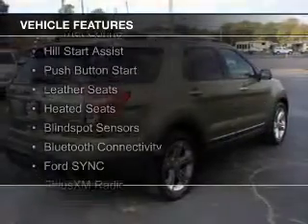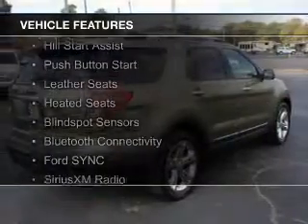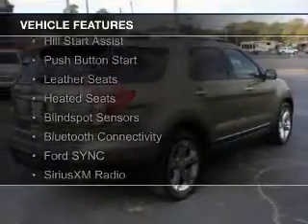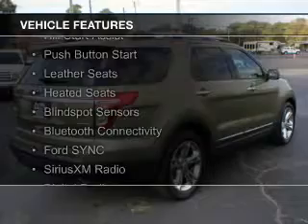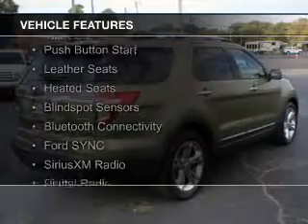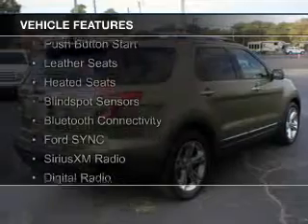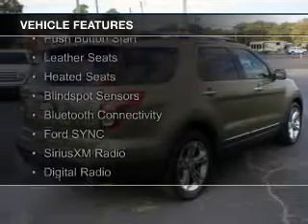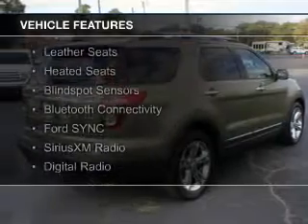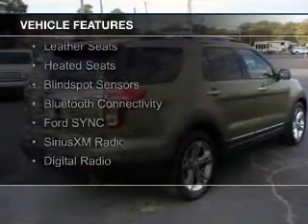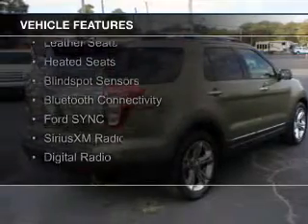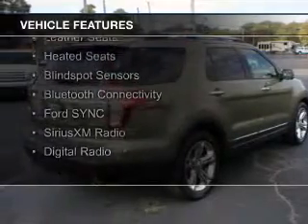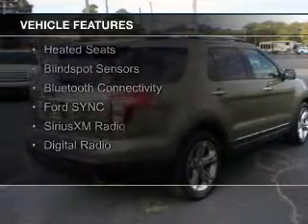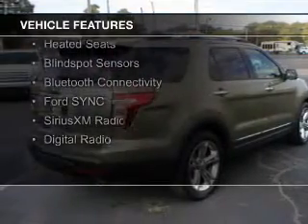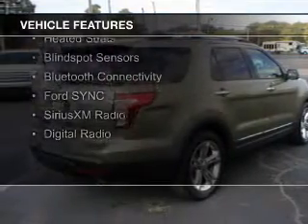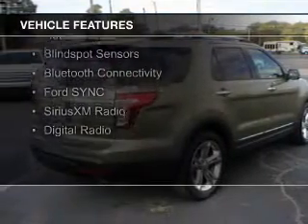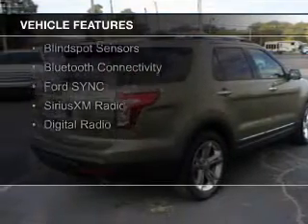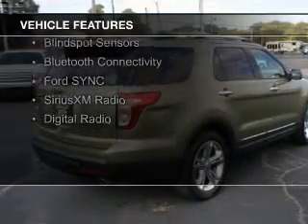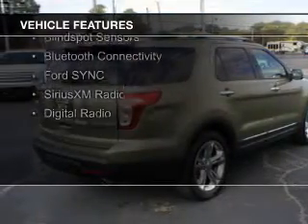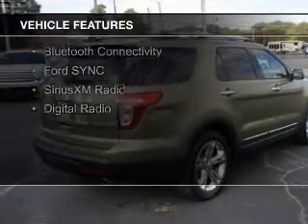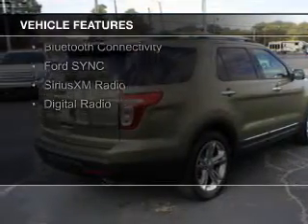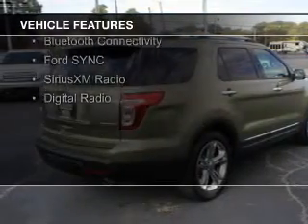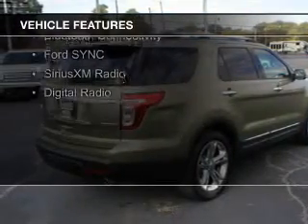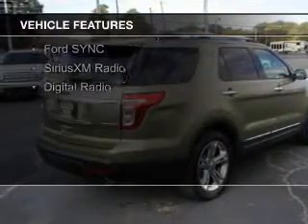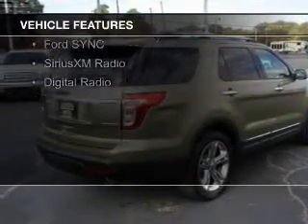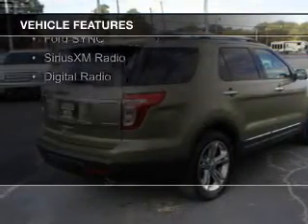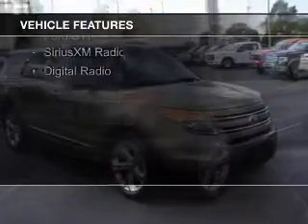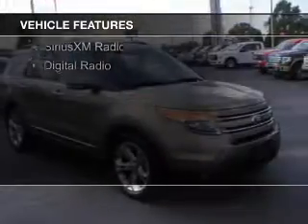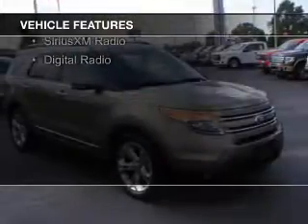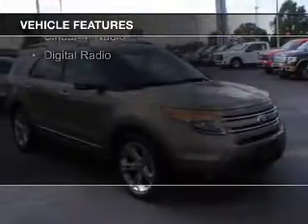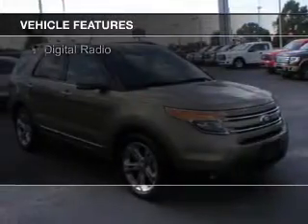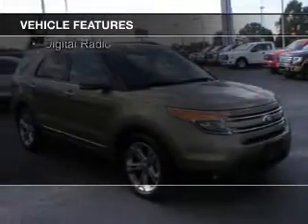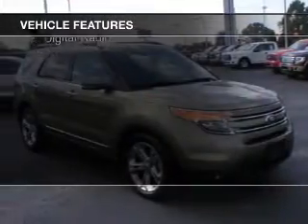hill start assist, push-button start, leather seats, heated seats, blind spot sensors,